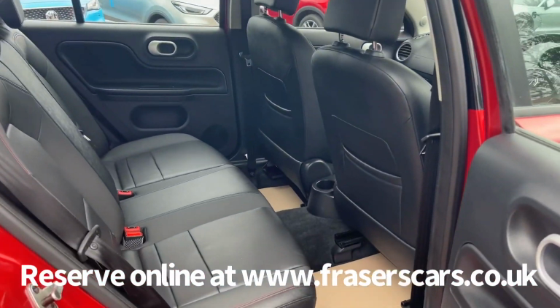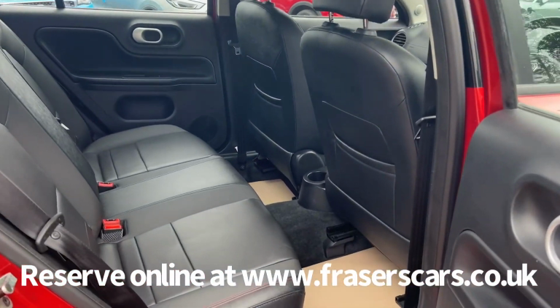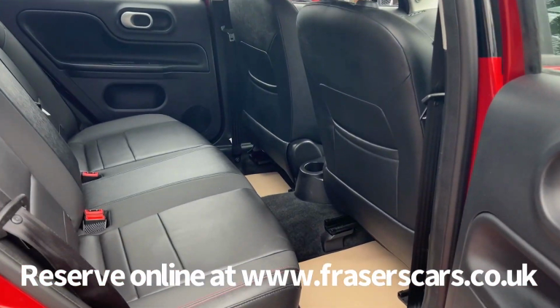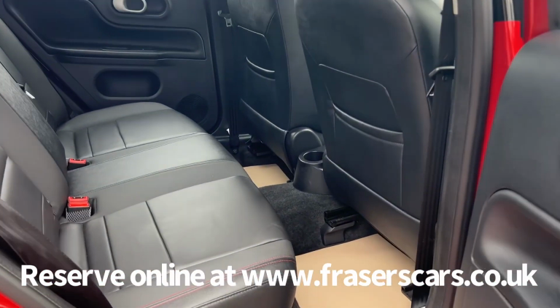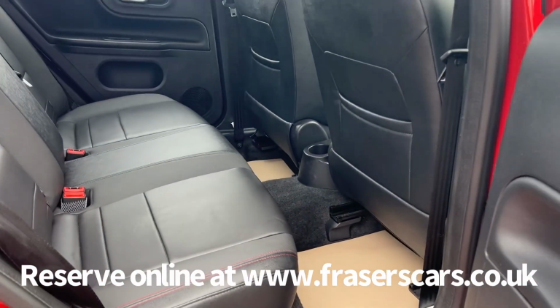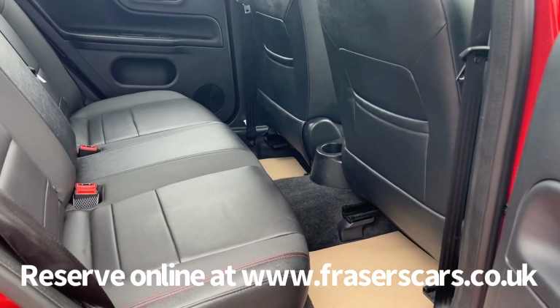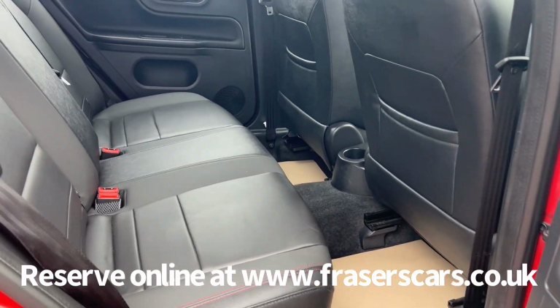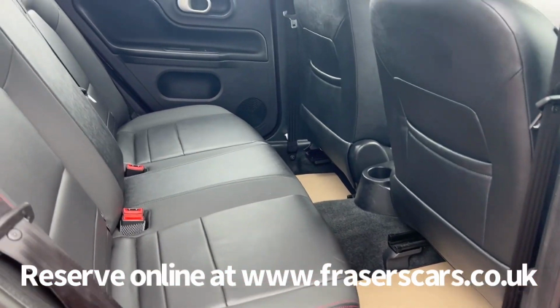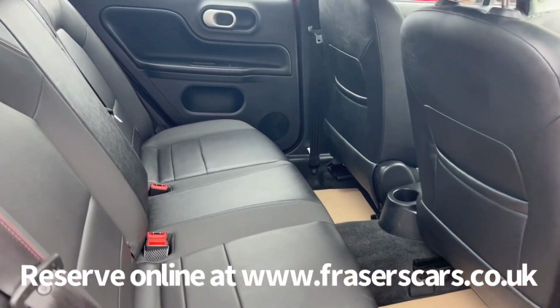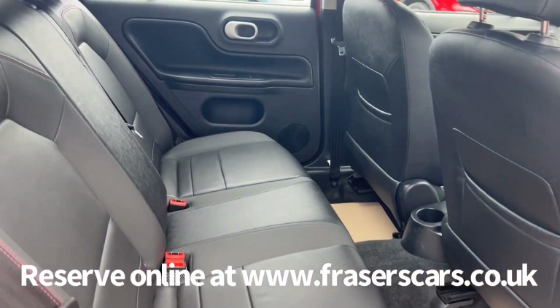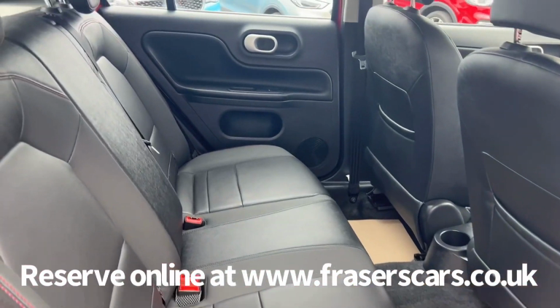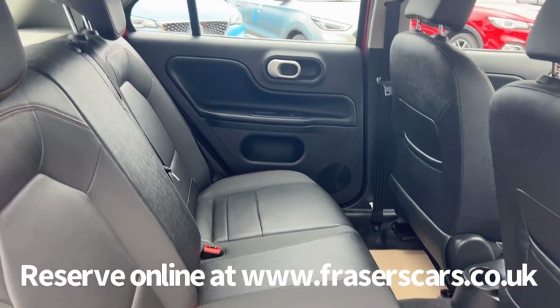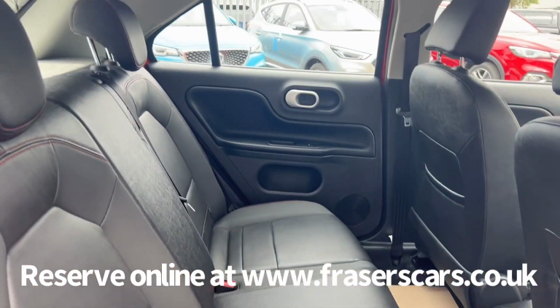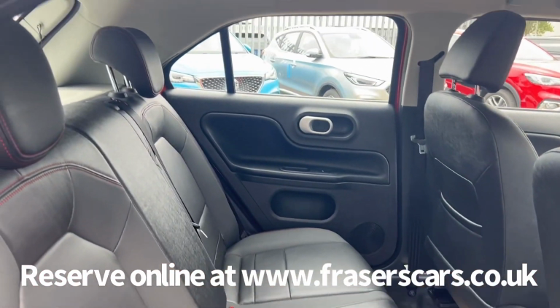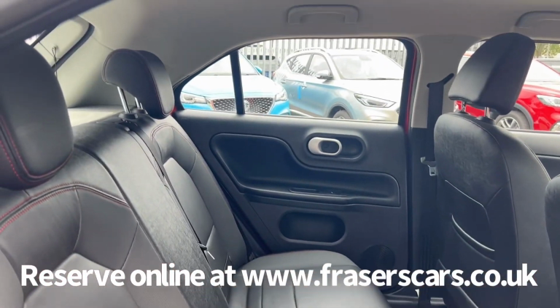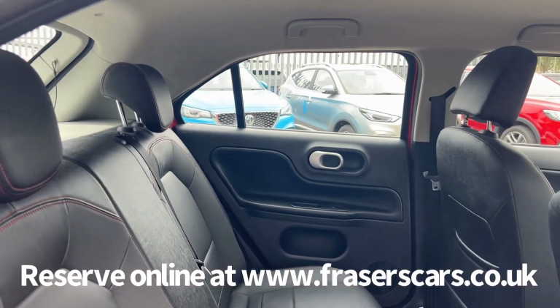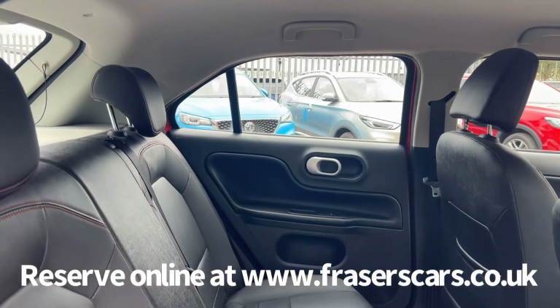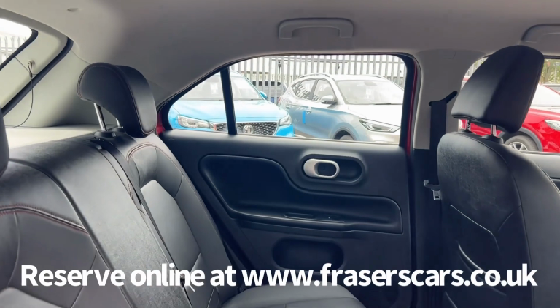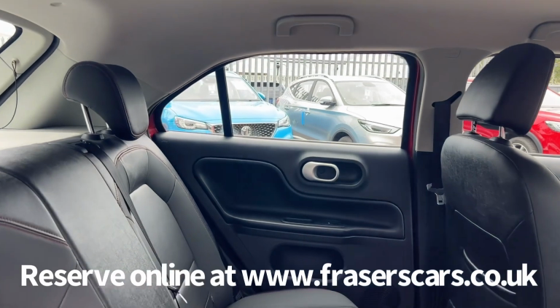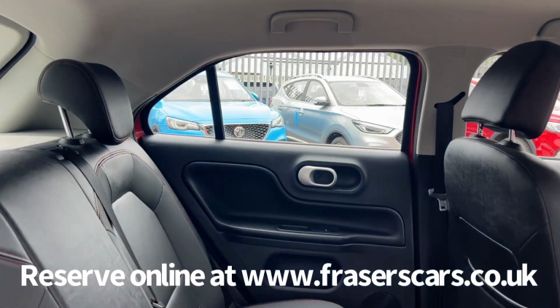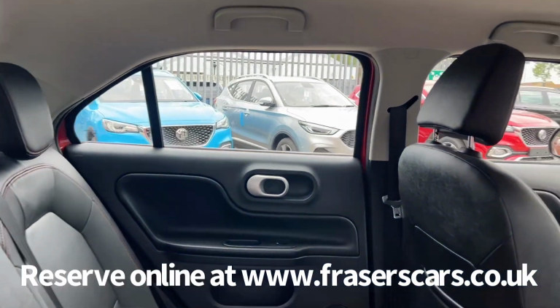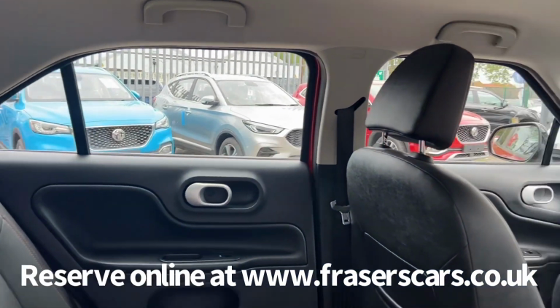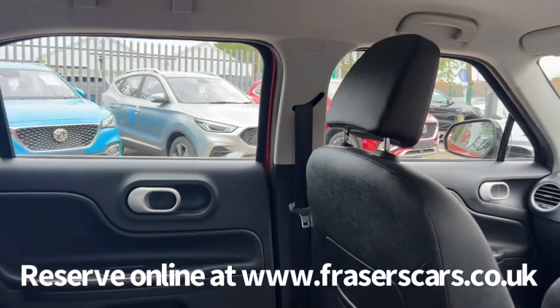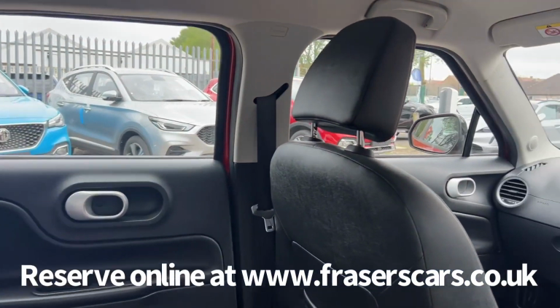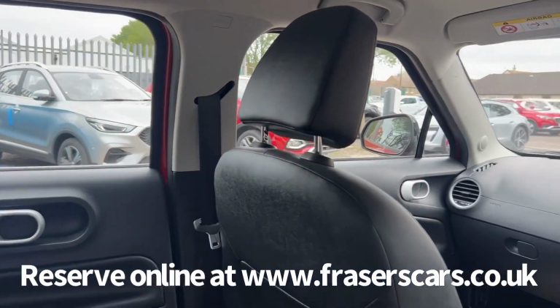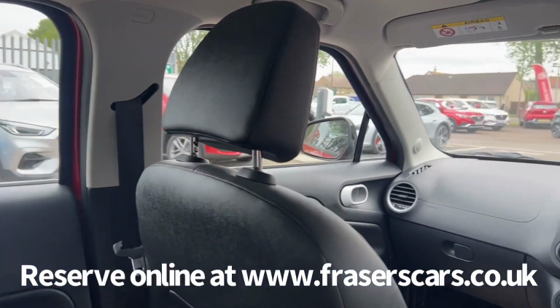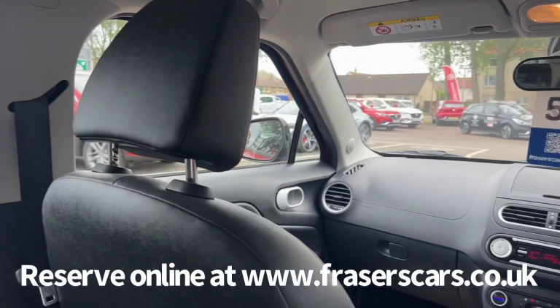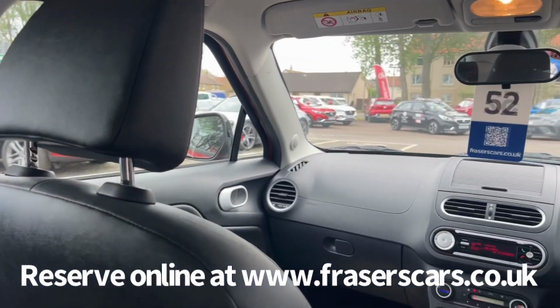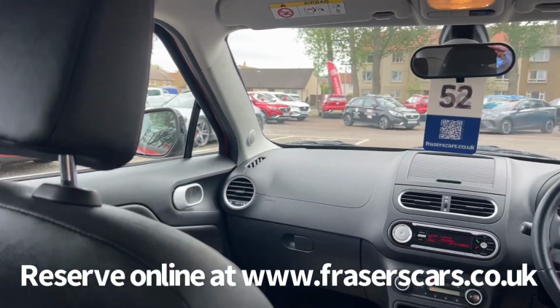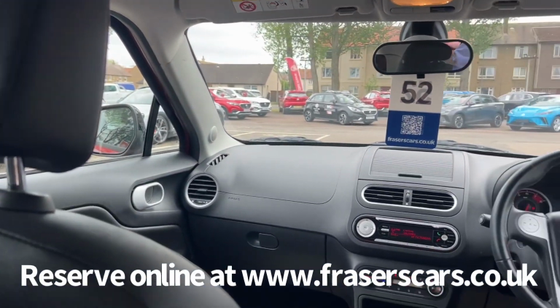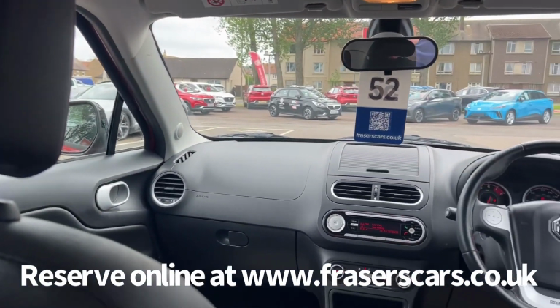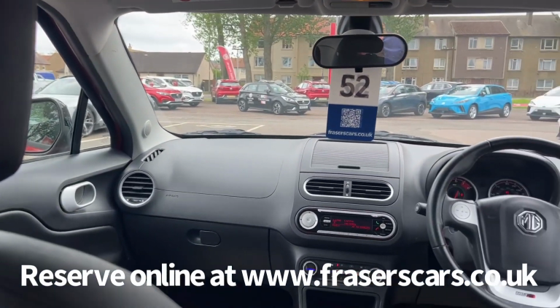Moving to the back, there are three three-point seatbelts and the outer rear seats have ISOFIX child seat preparation.